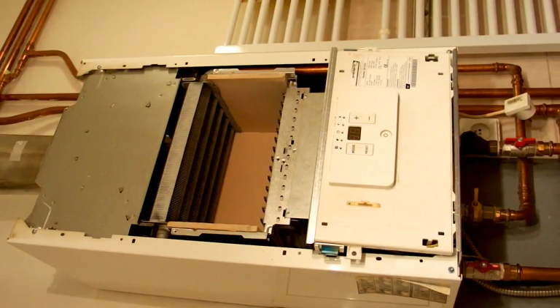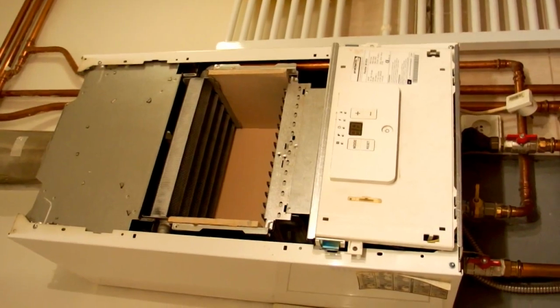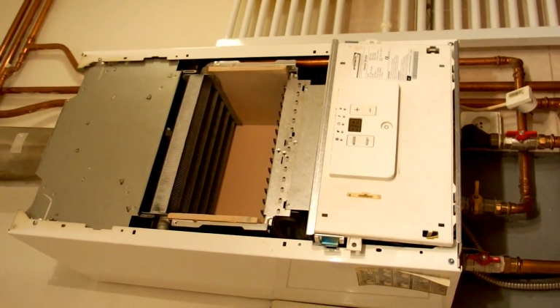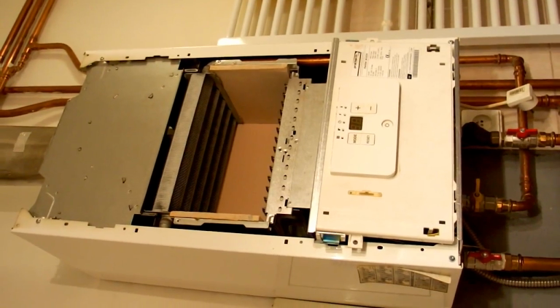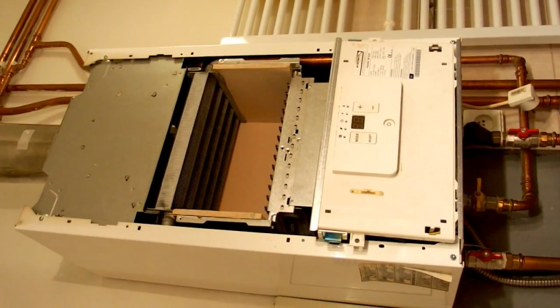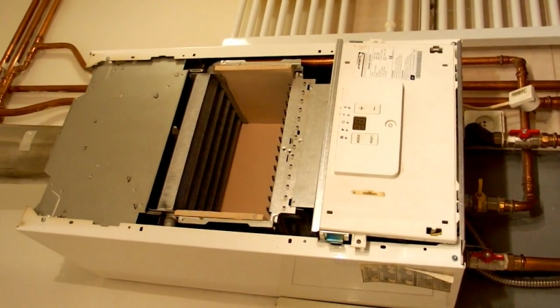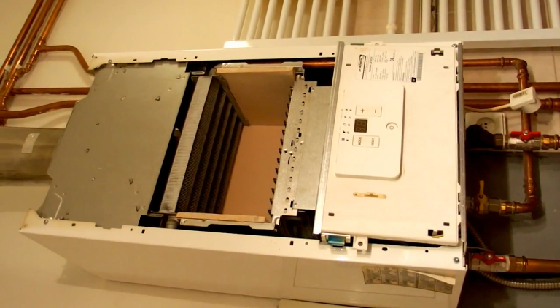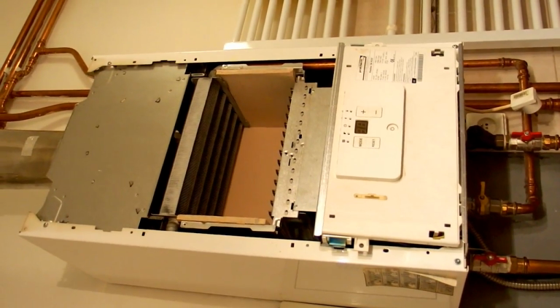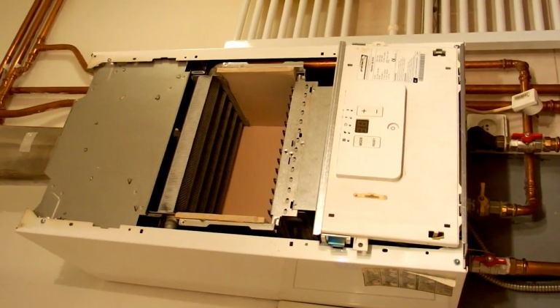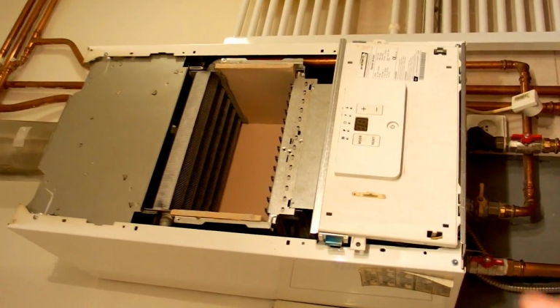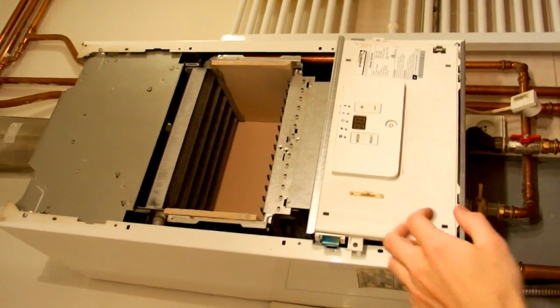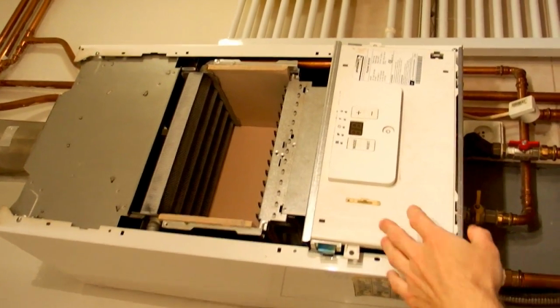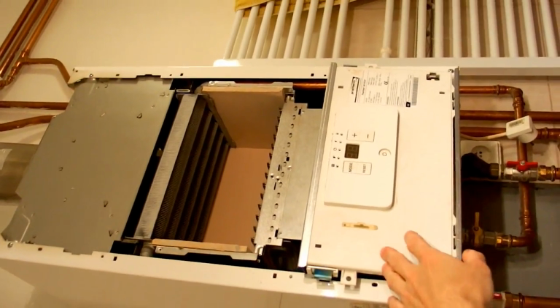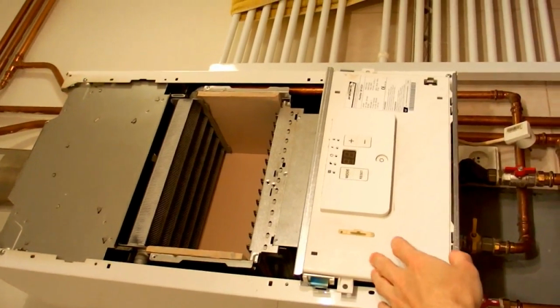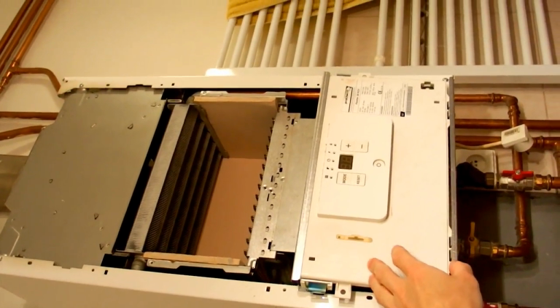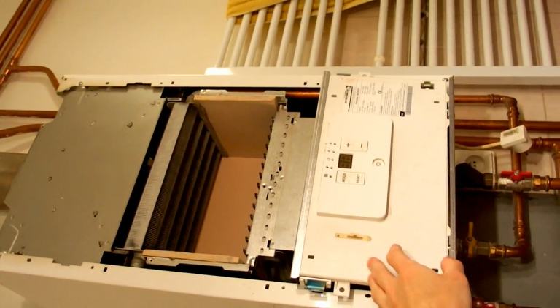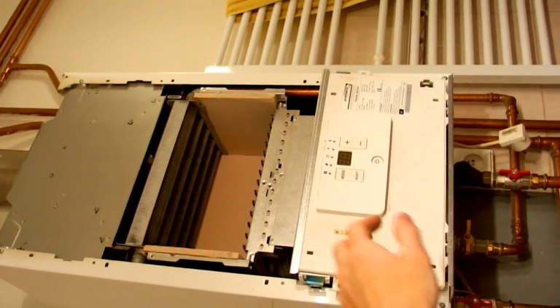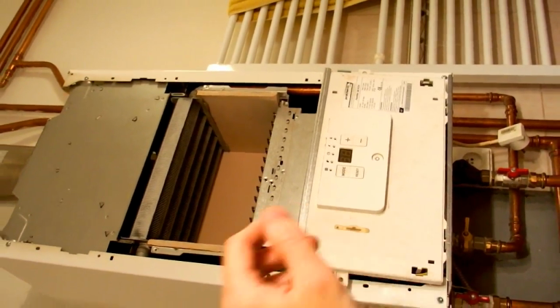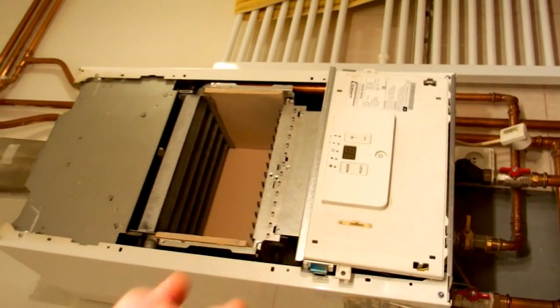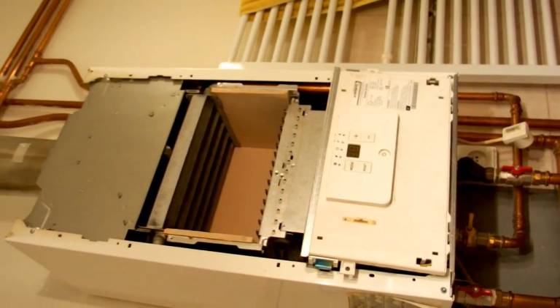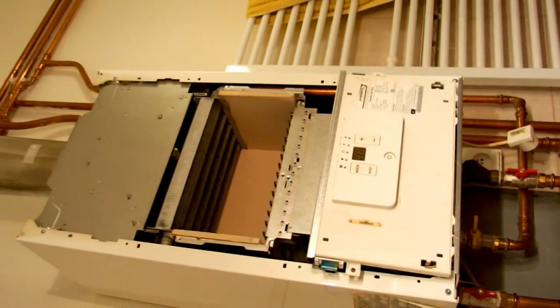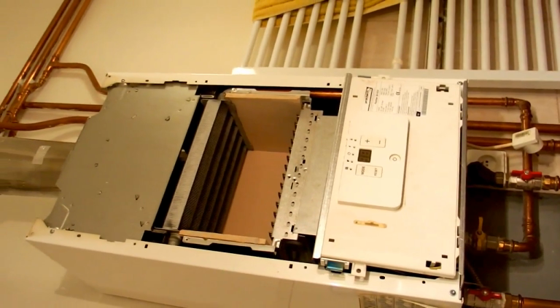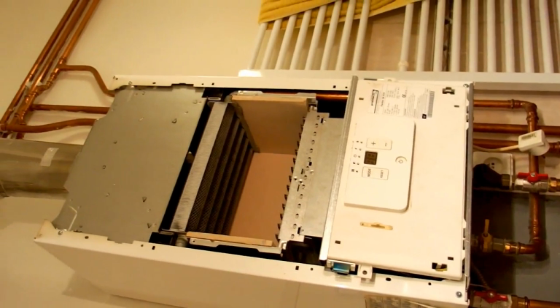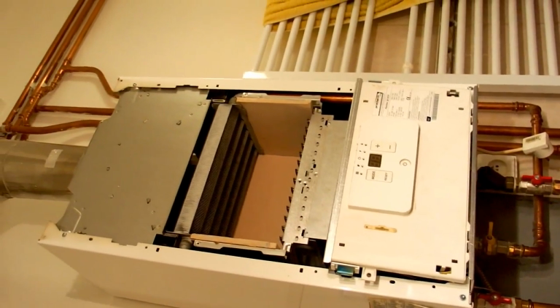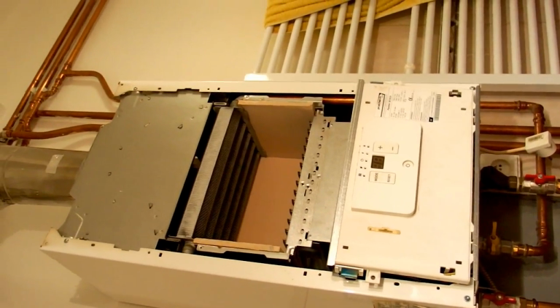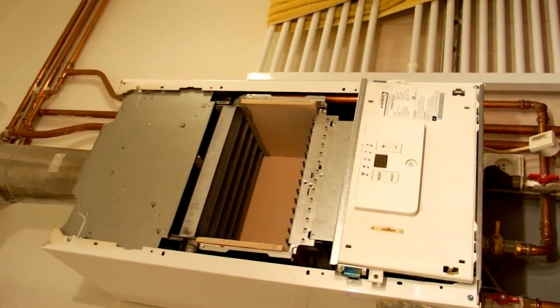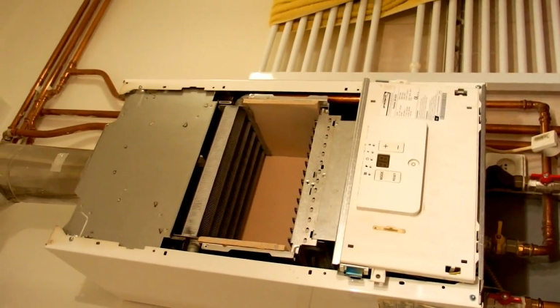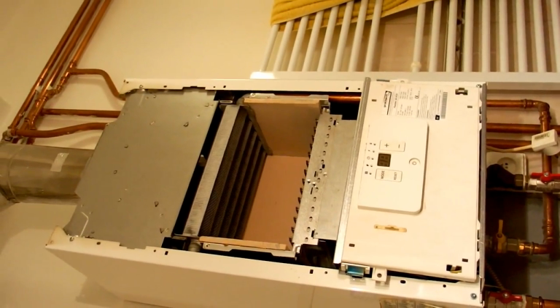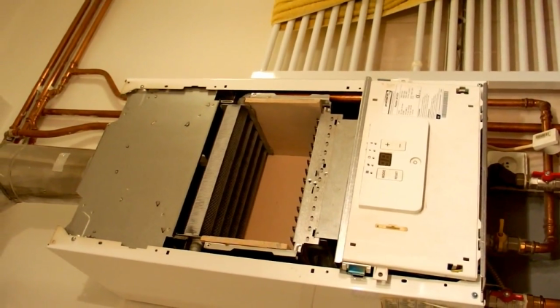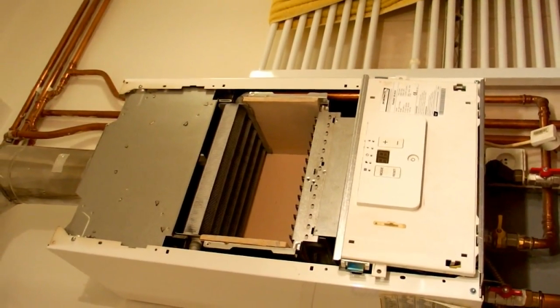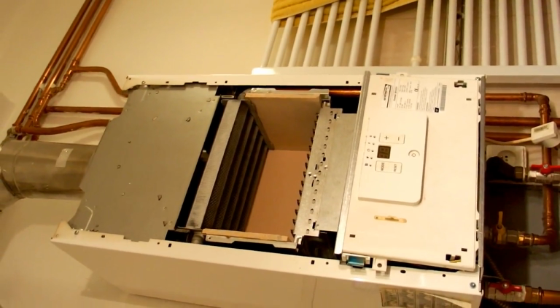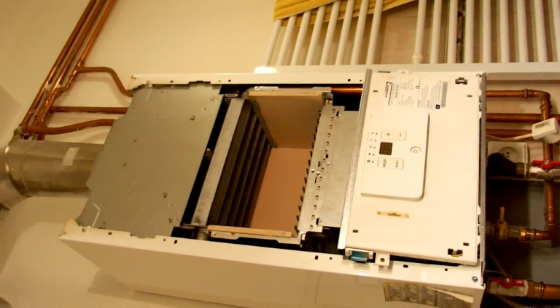Today let's take a look inside a gas water heater — a familiar machine that heats your water using a gas supply.